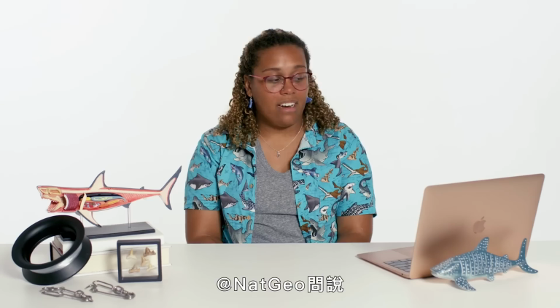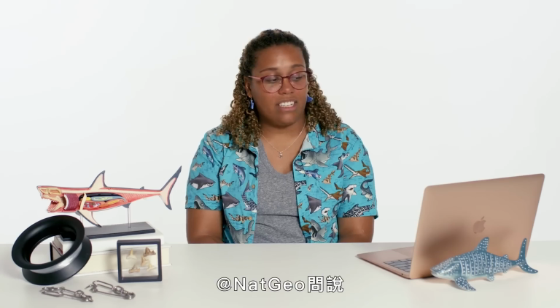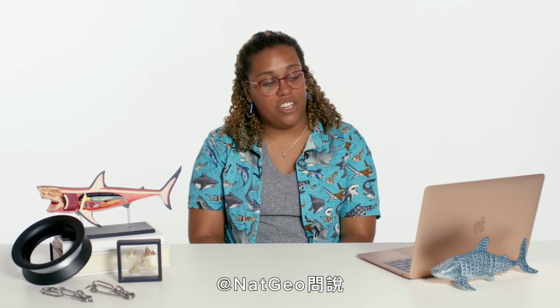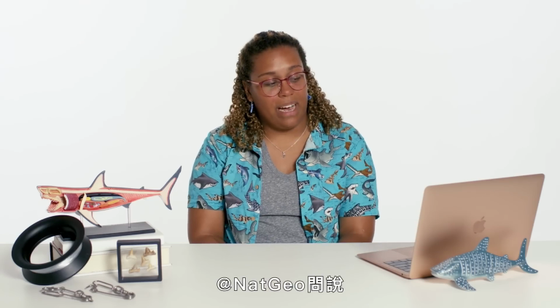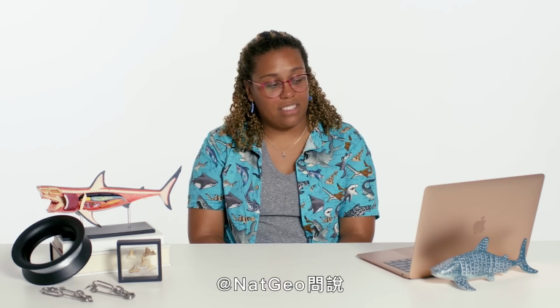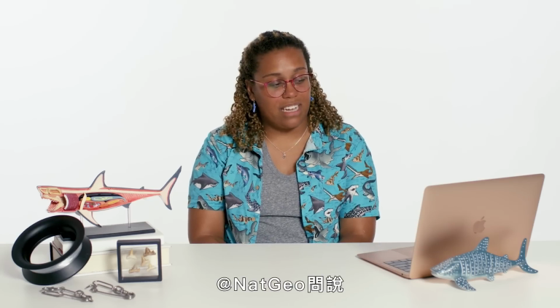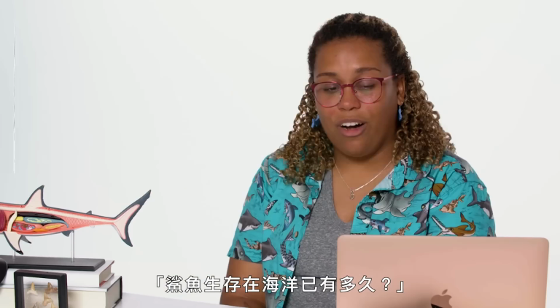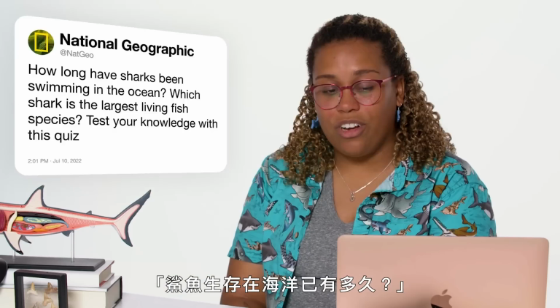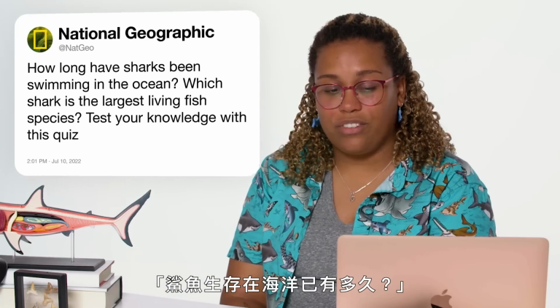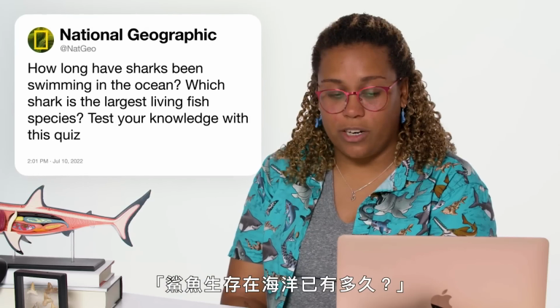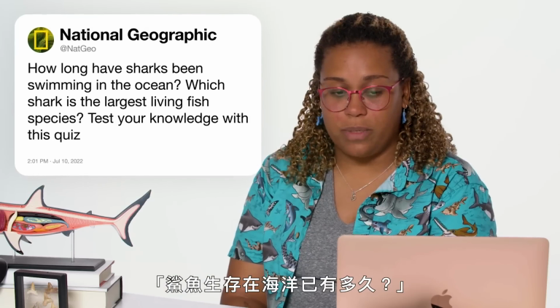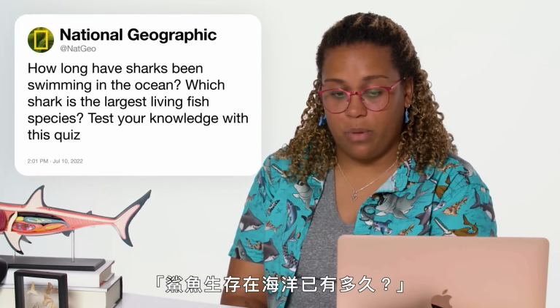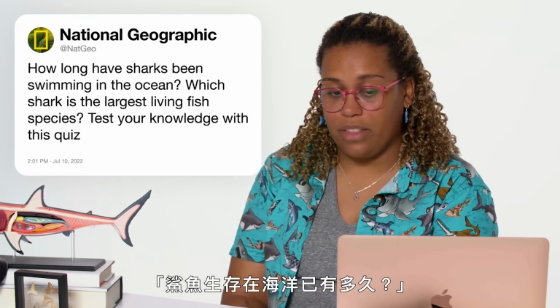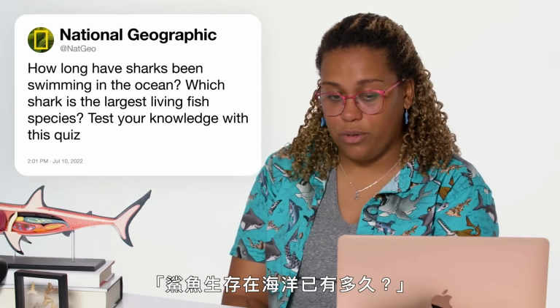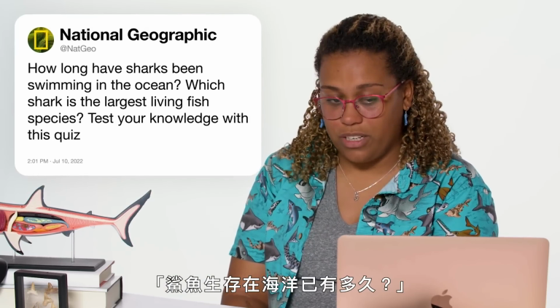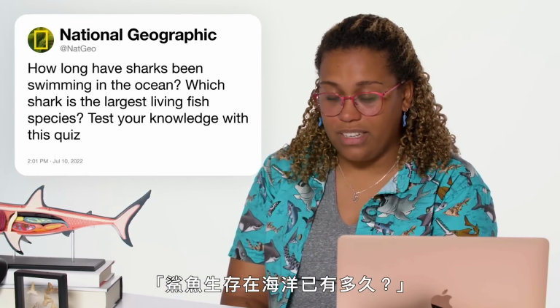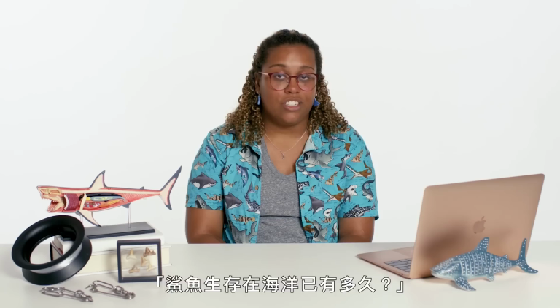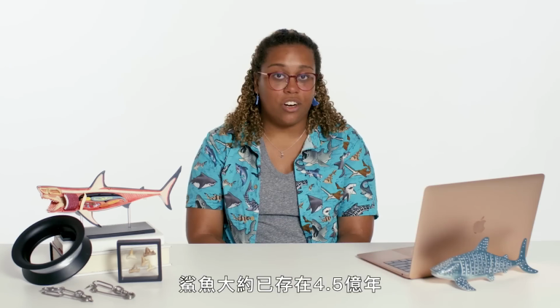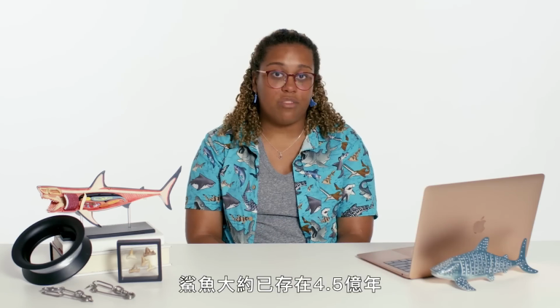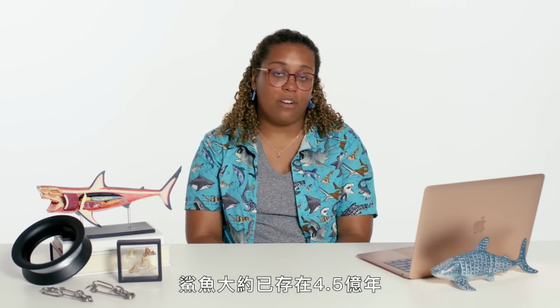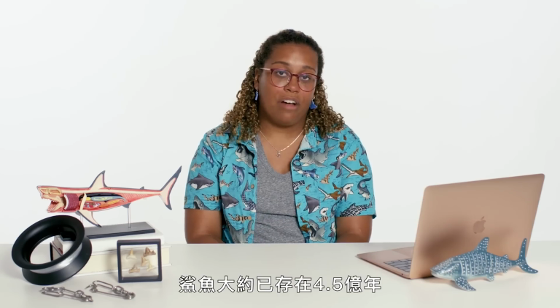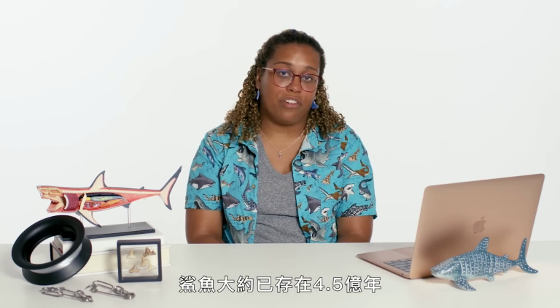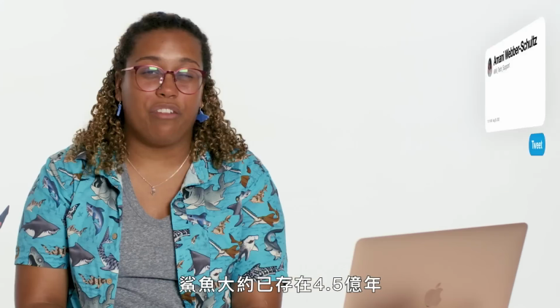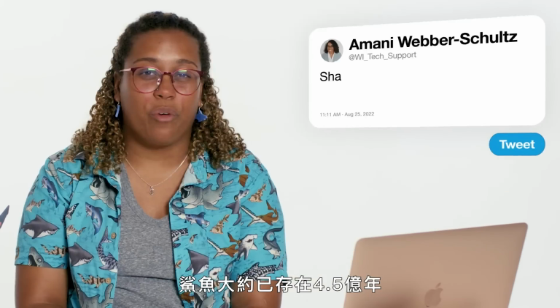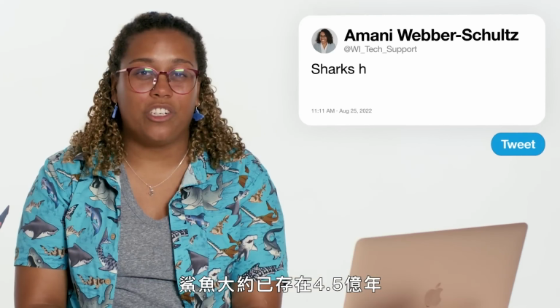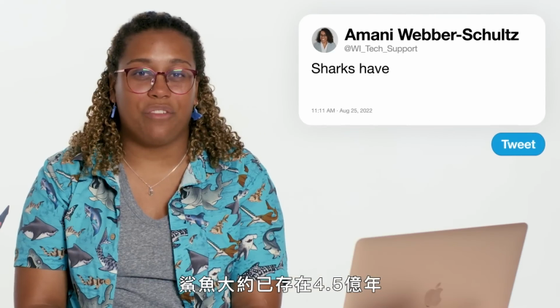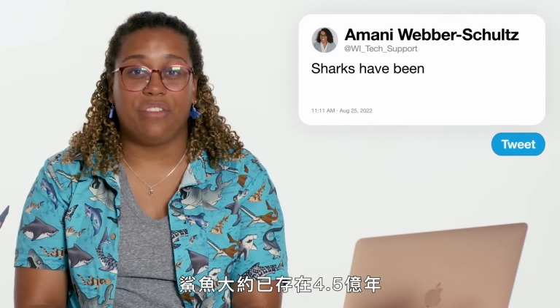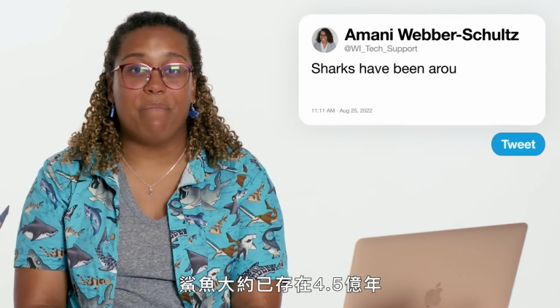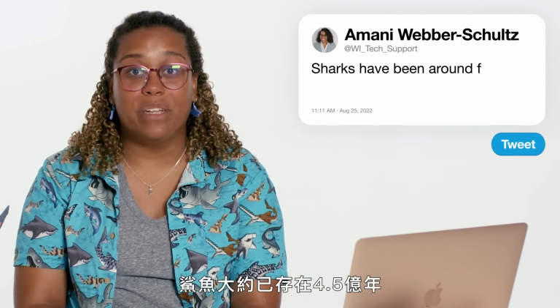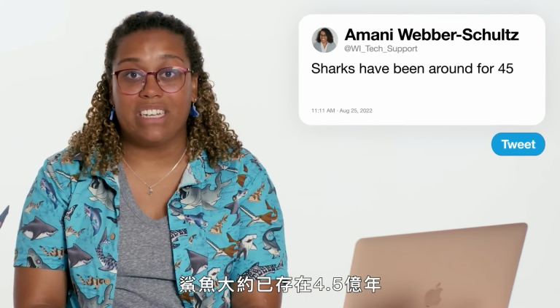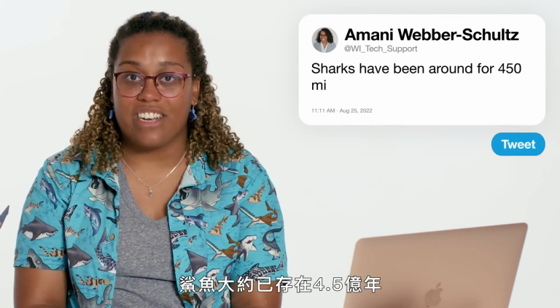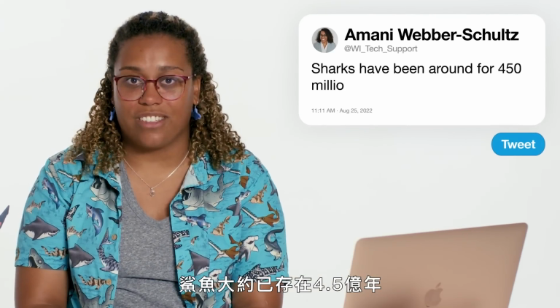At Nat Geo asks: how long have sharks been swimming in the ocean? Sharks have been around for around 450 million years.